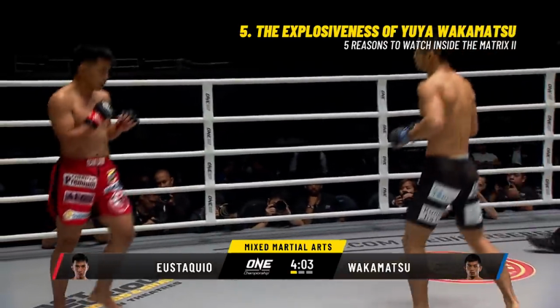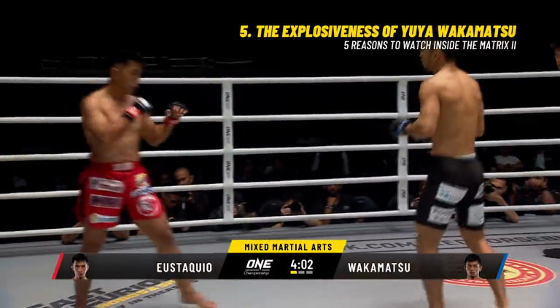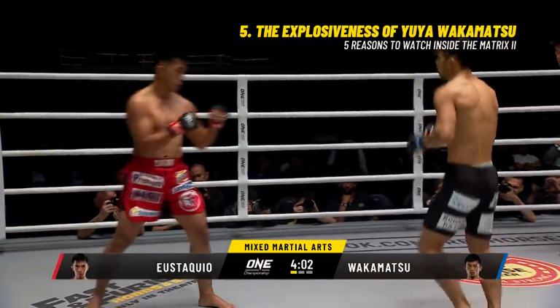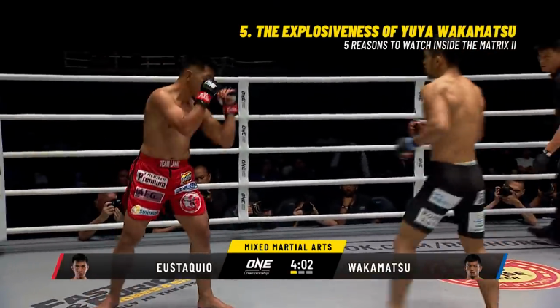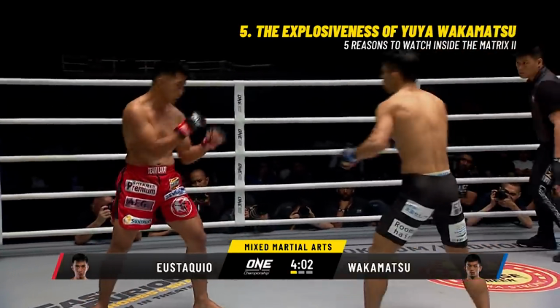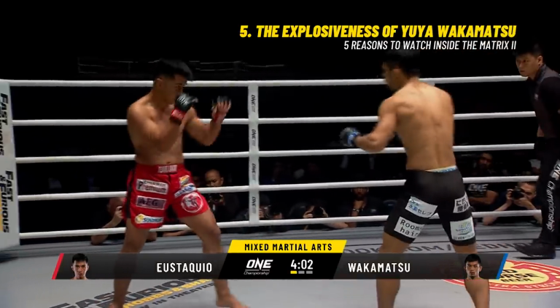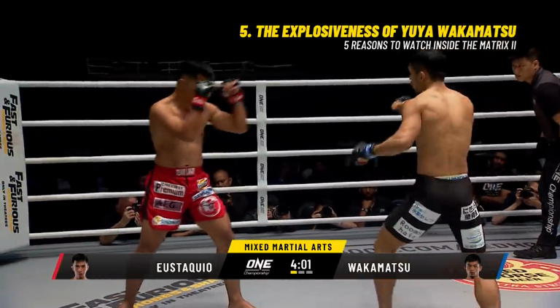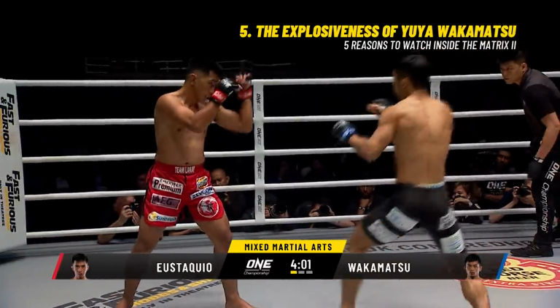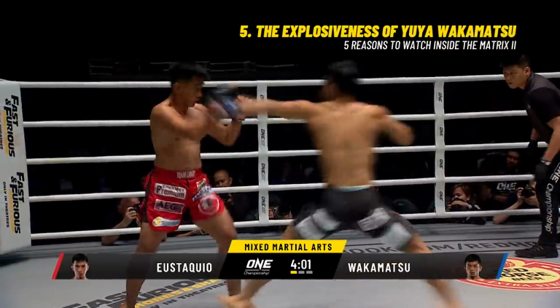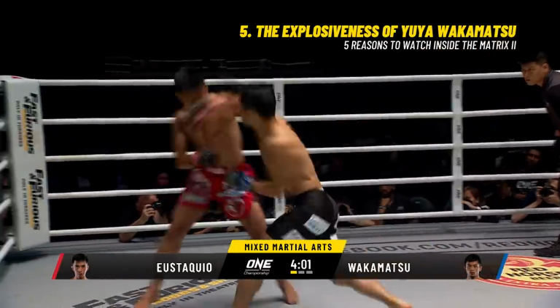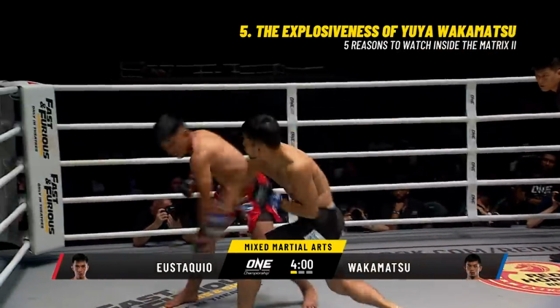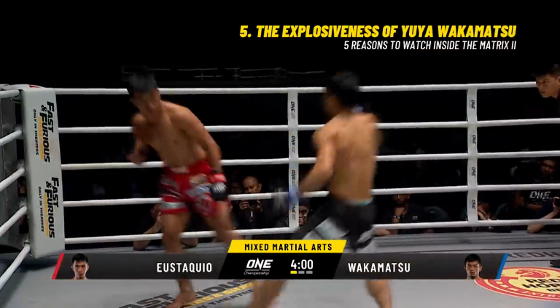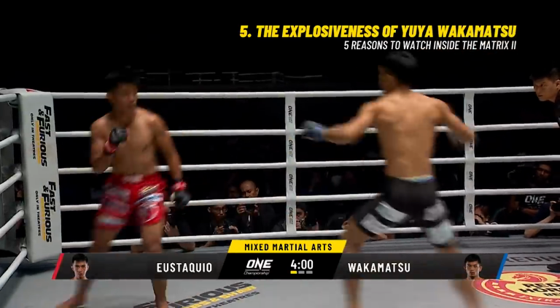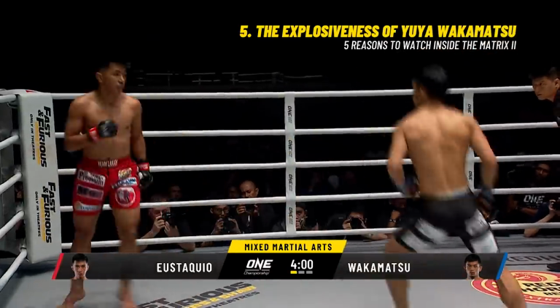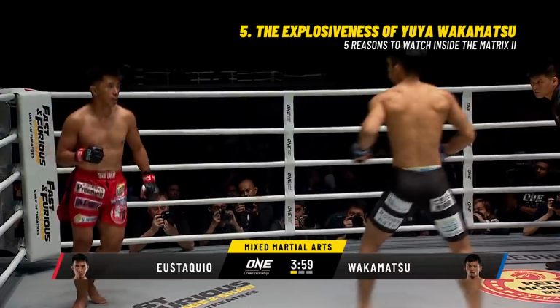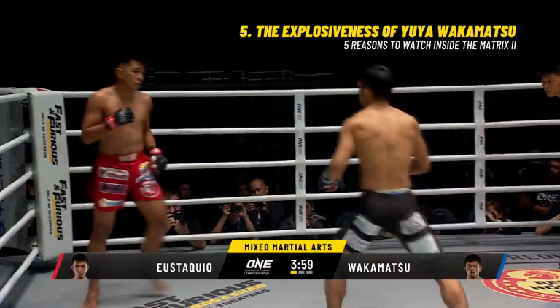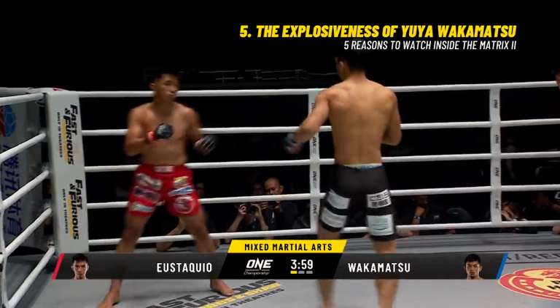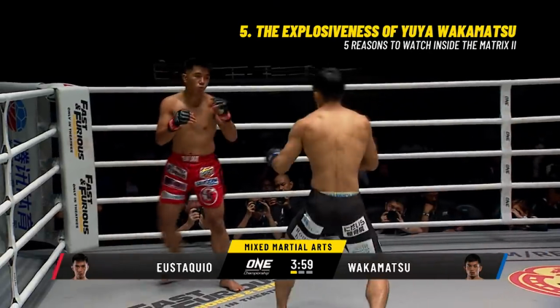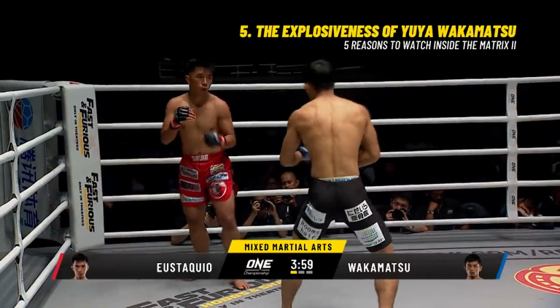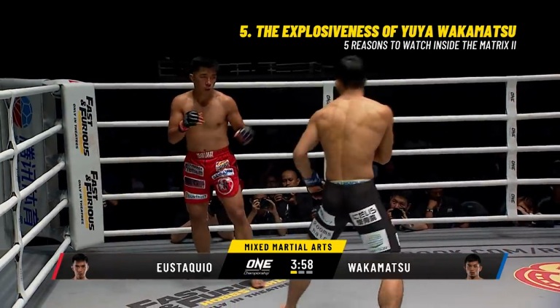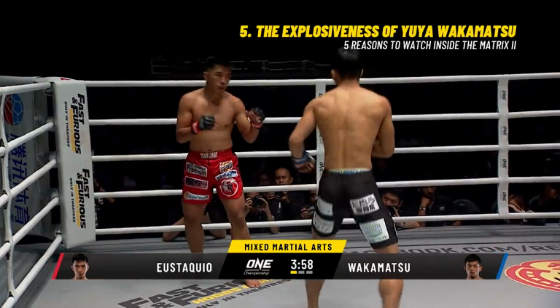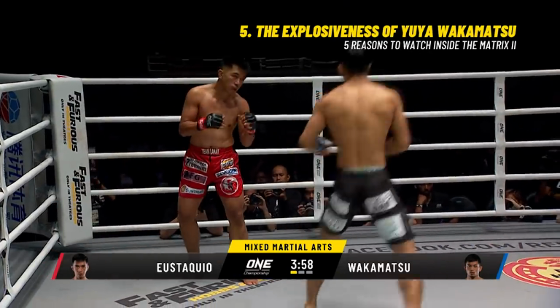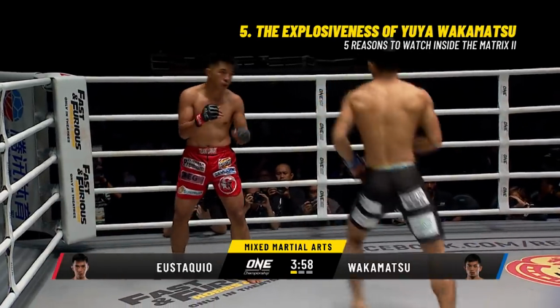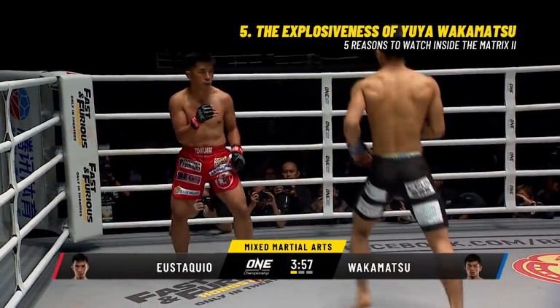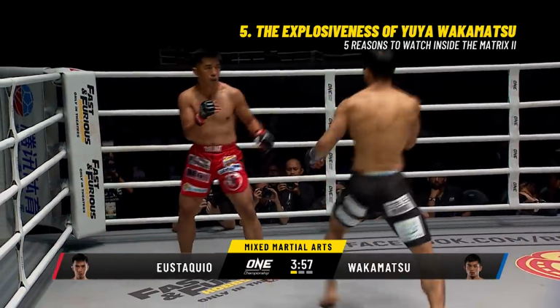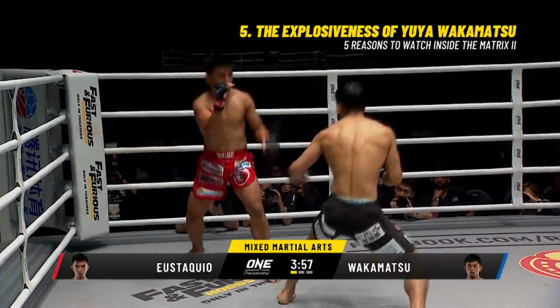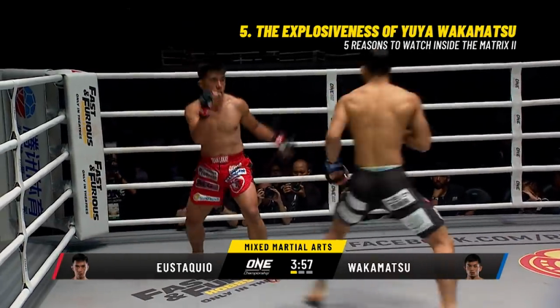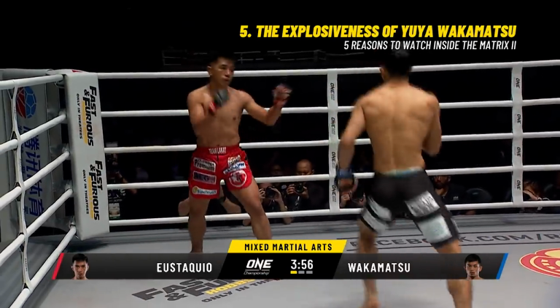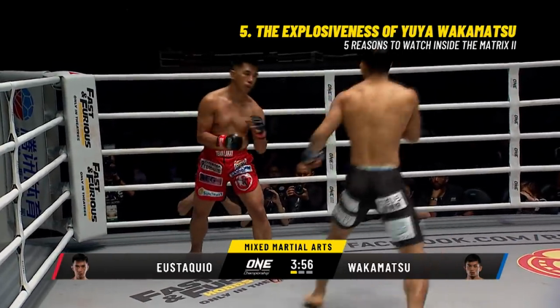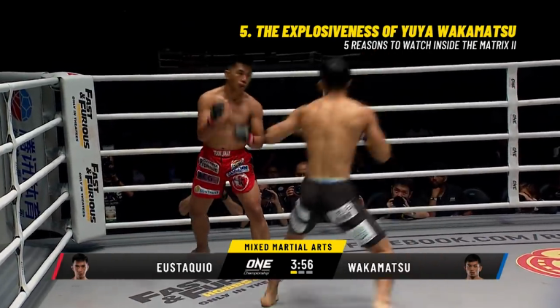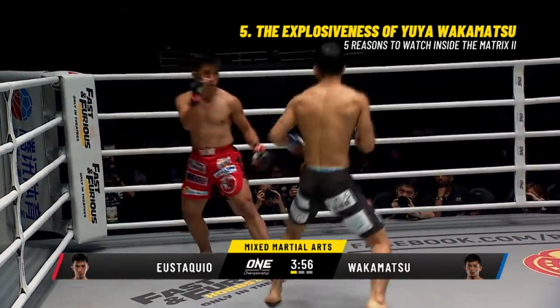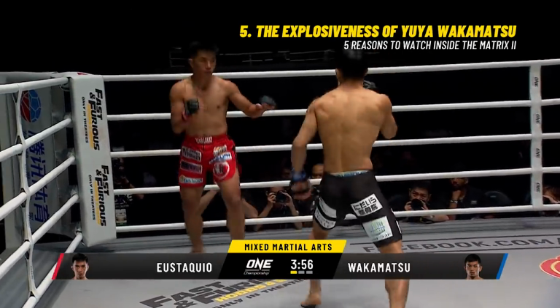His chin's a little bit tucked there. You can see when he's moving backwards he starts to pop that chin up. That right hand lands on the chin though.